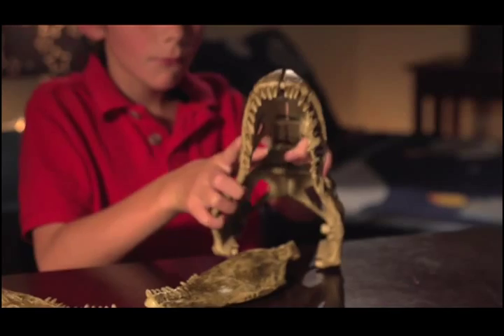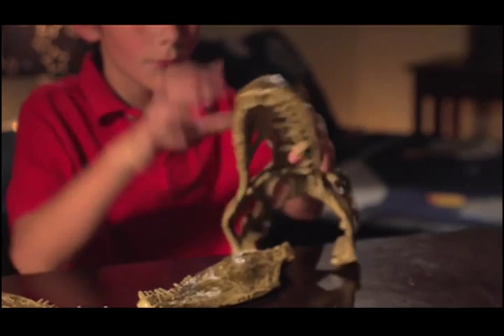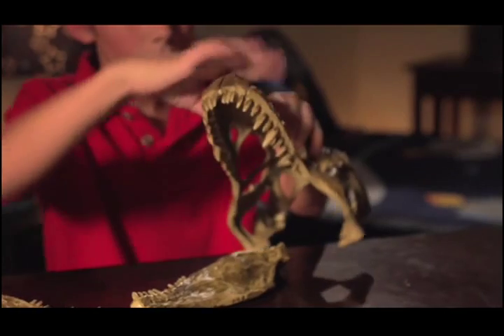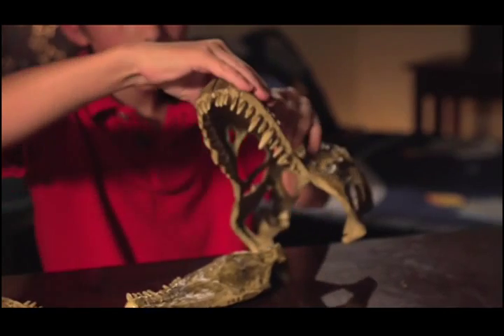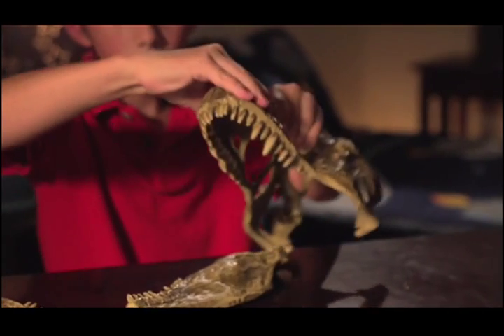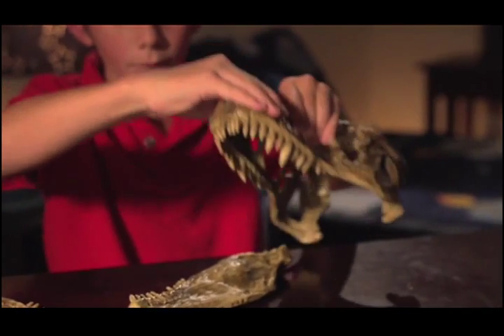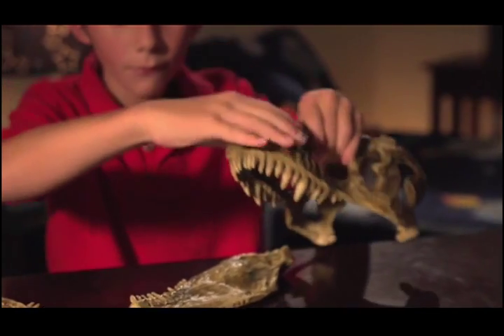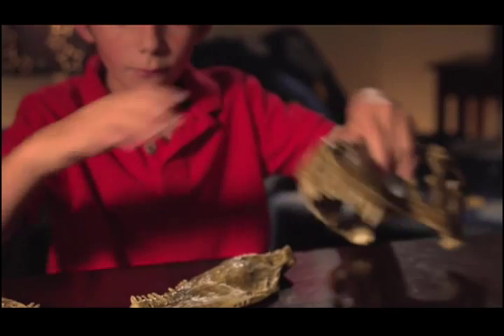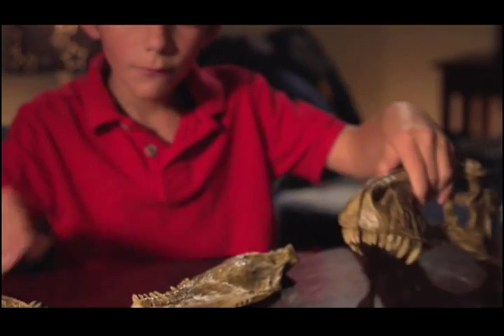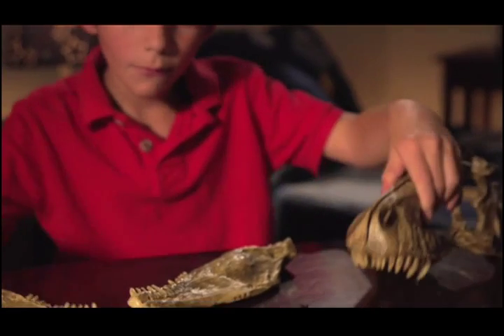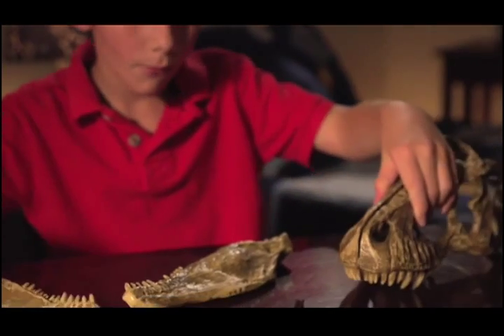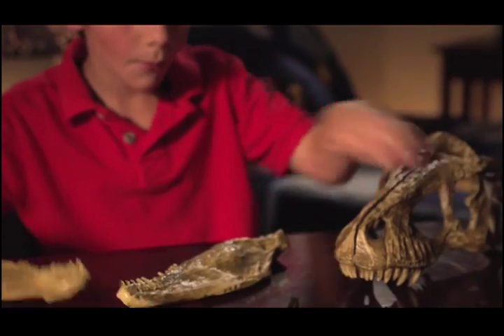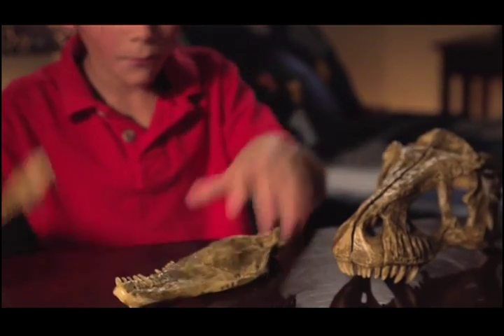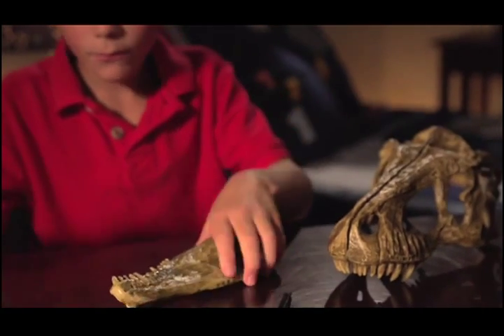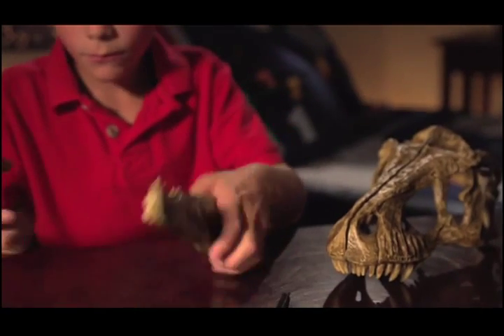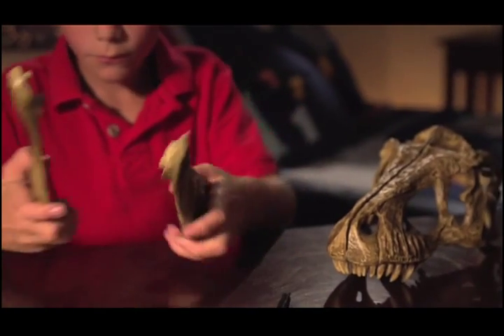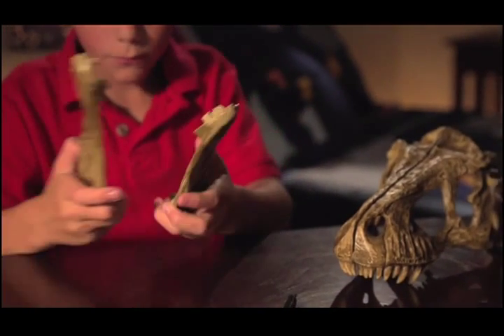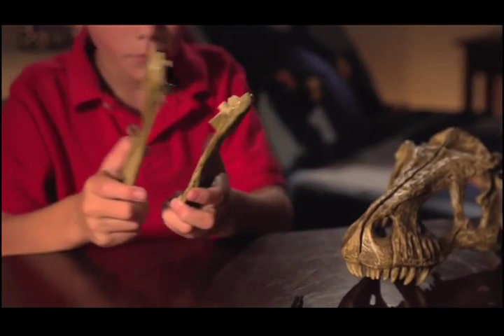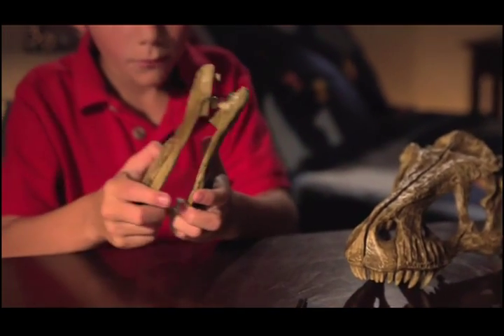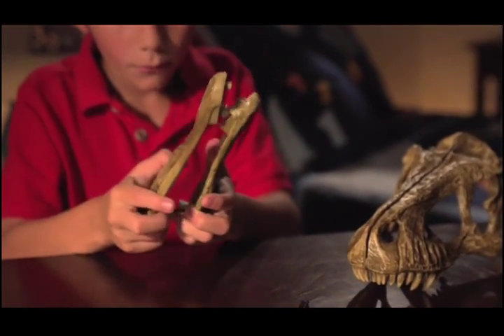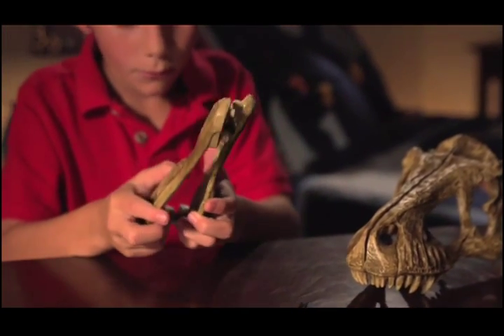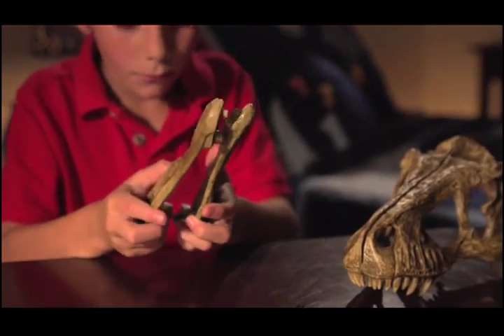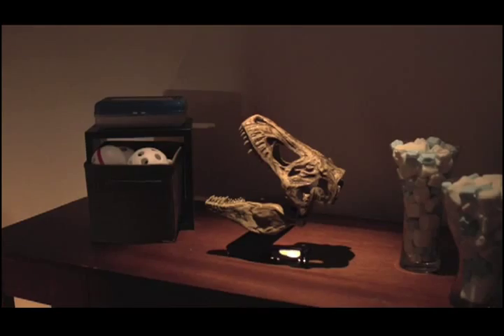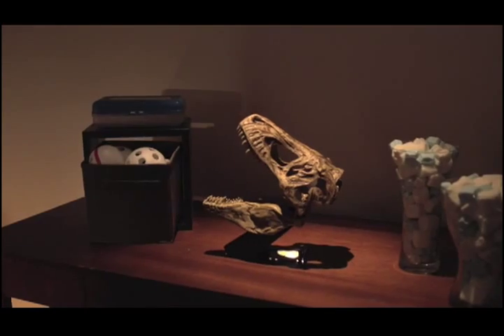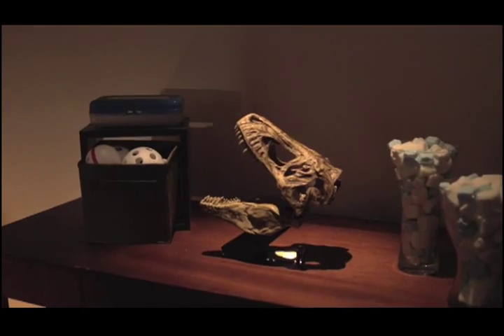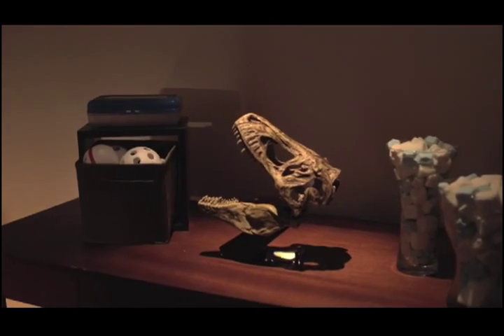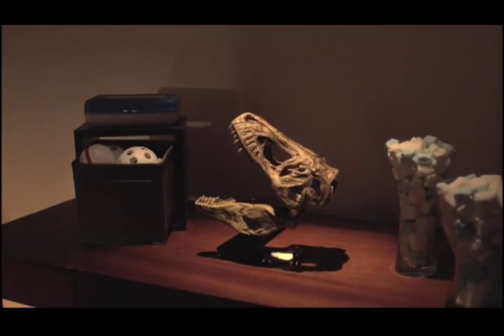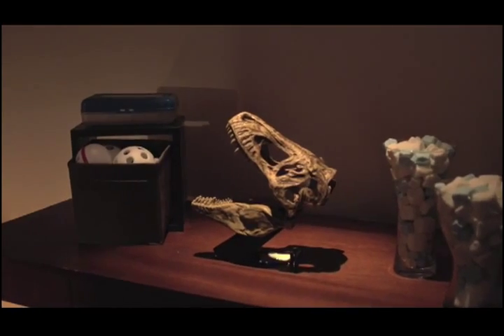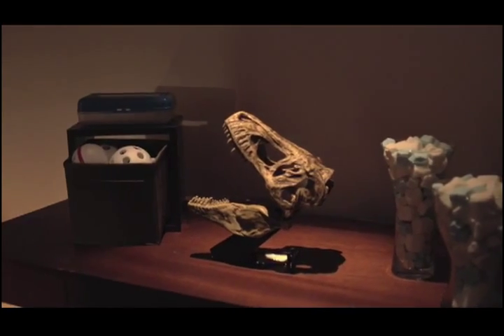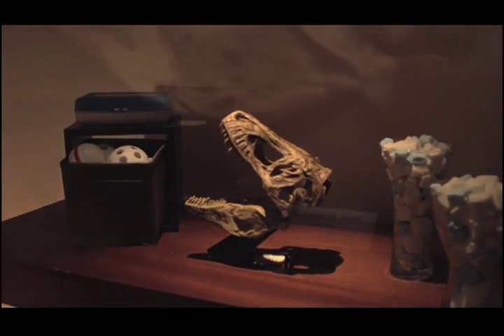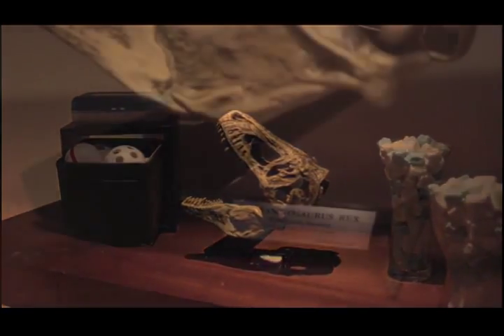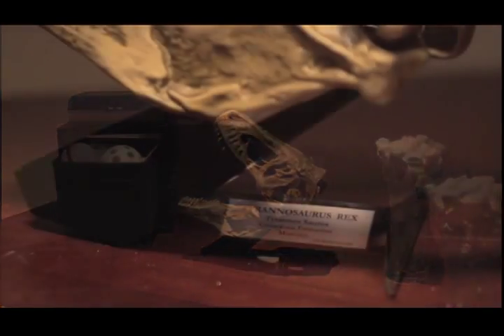First, put the realistic bones together to create your T-Rex skull. Display it in your room.